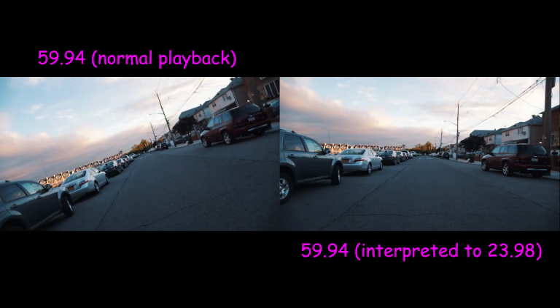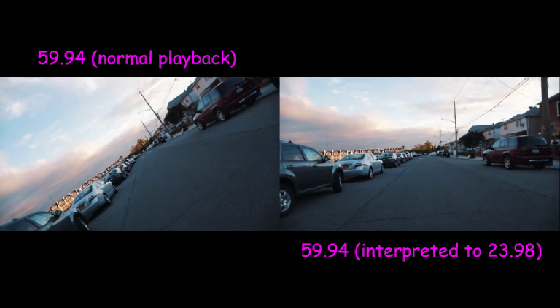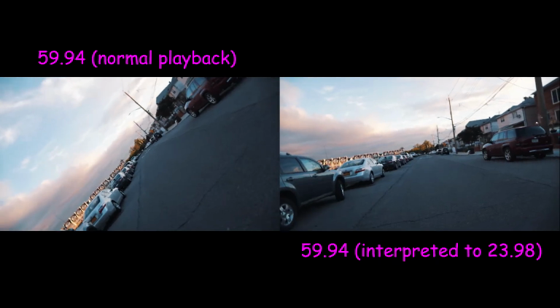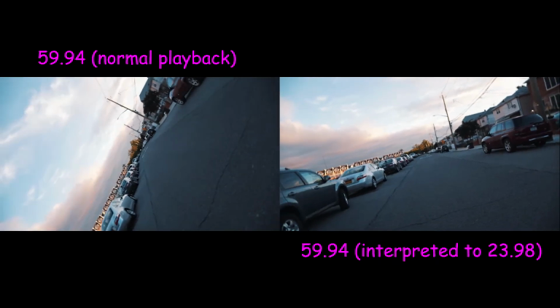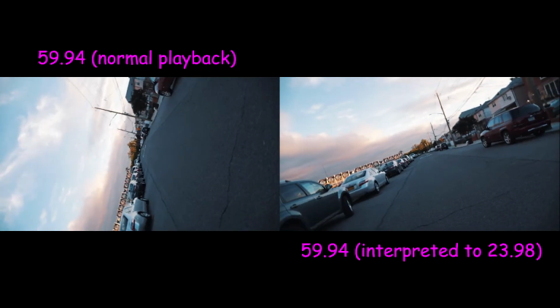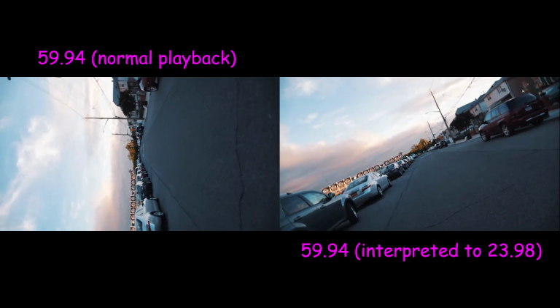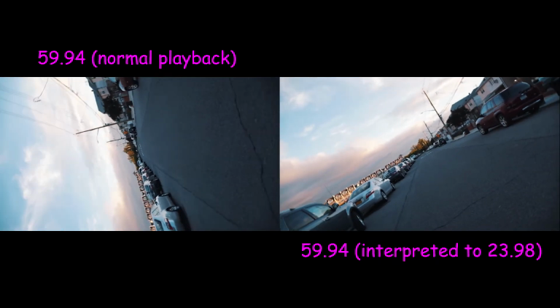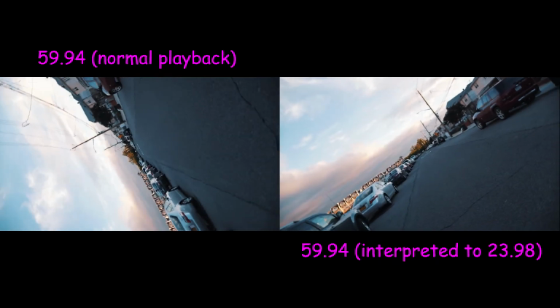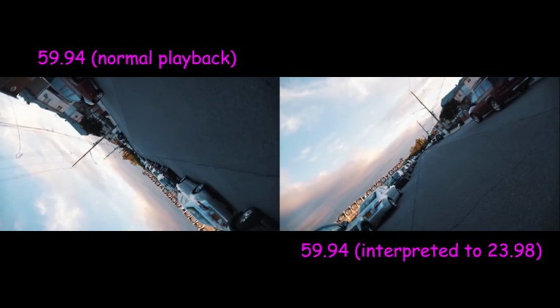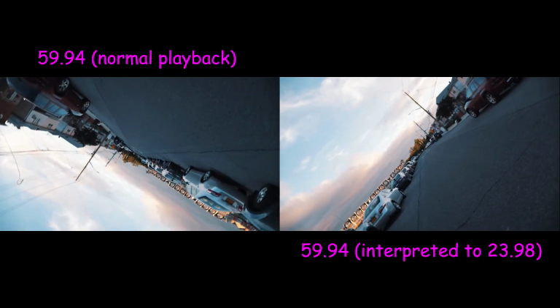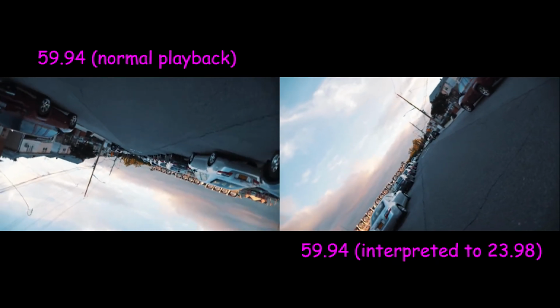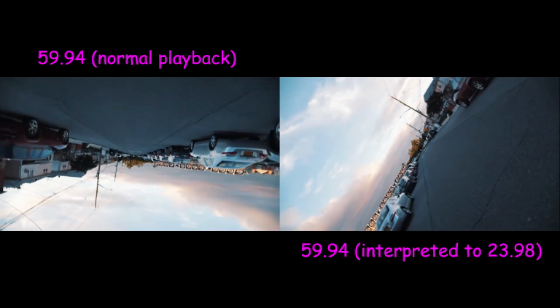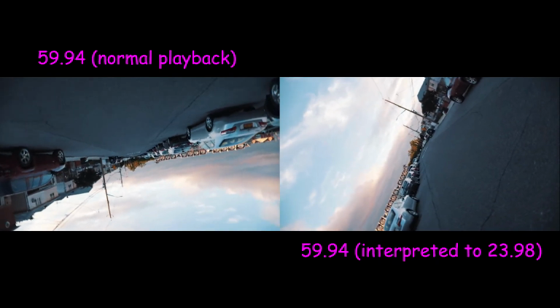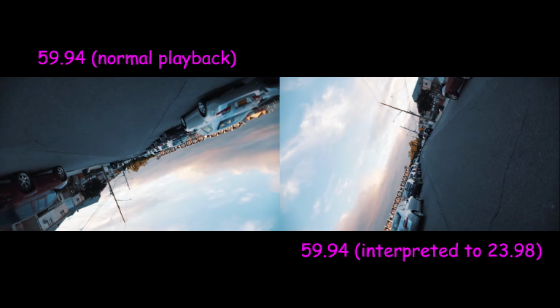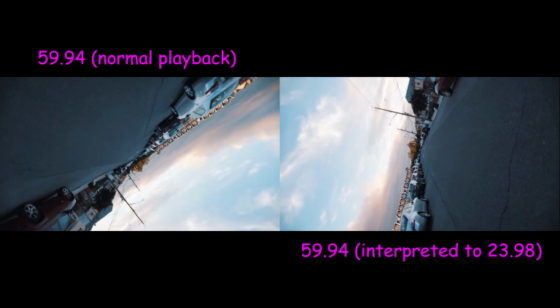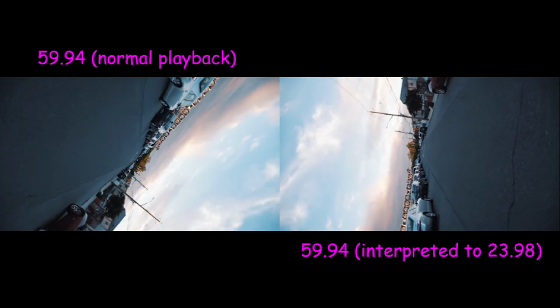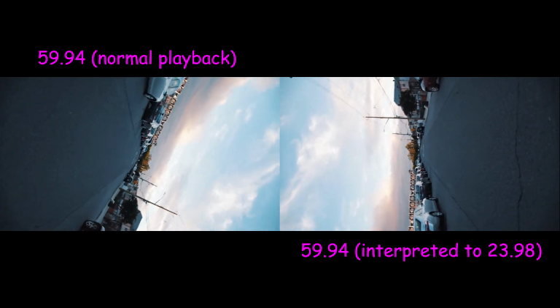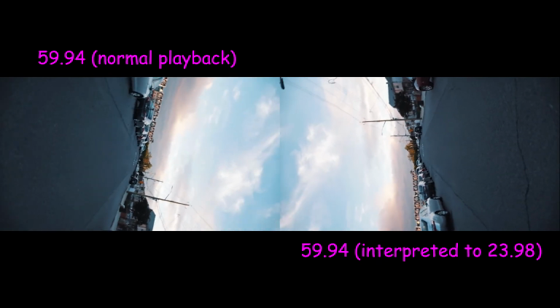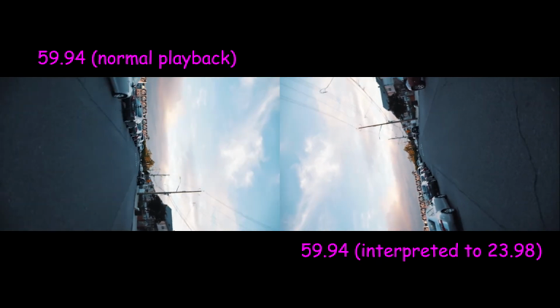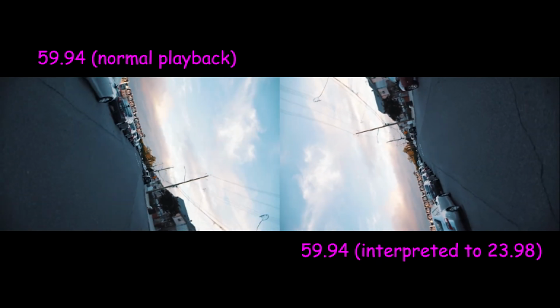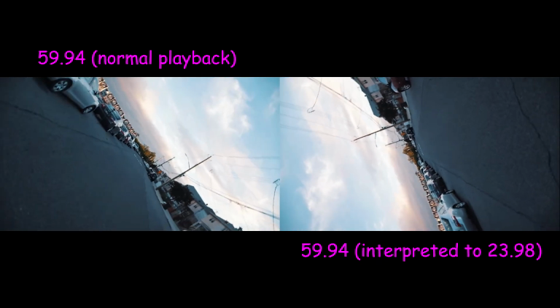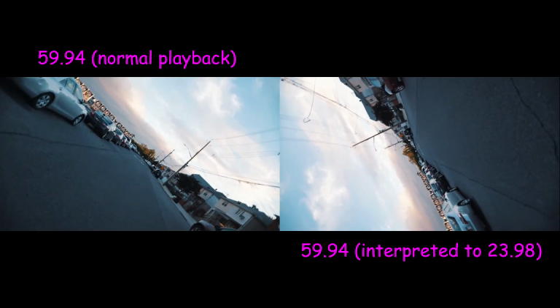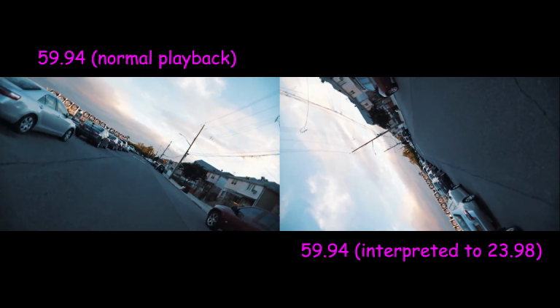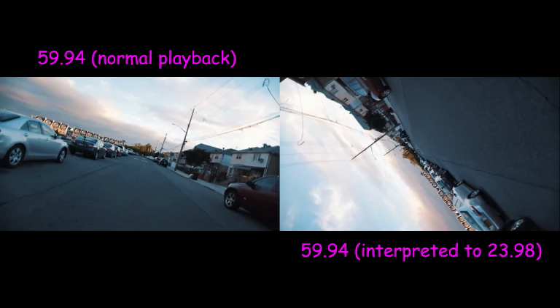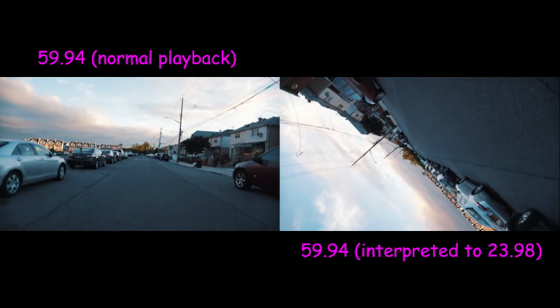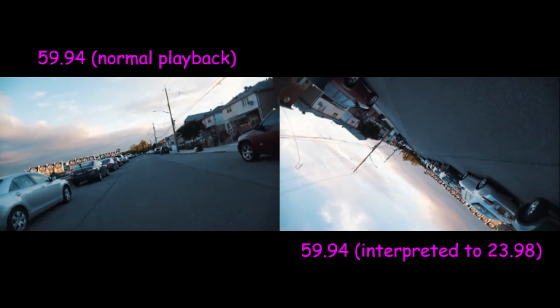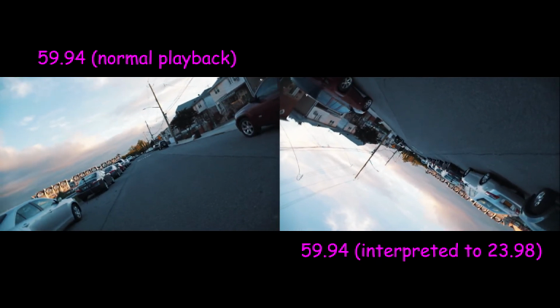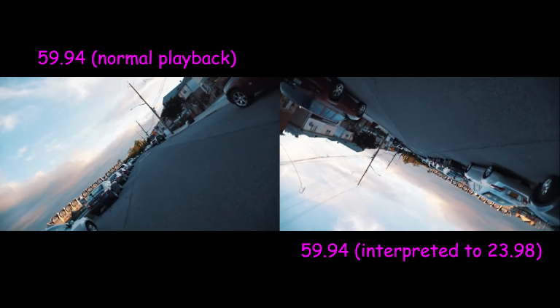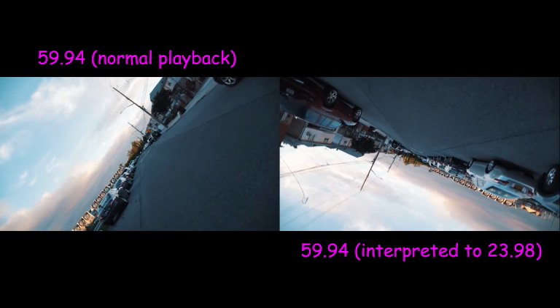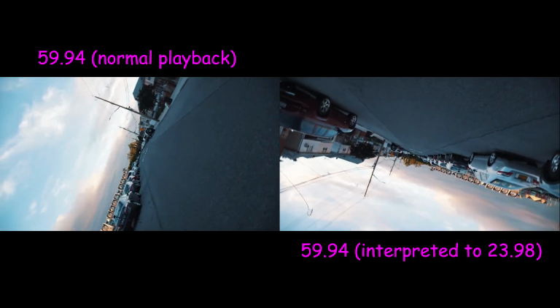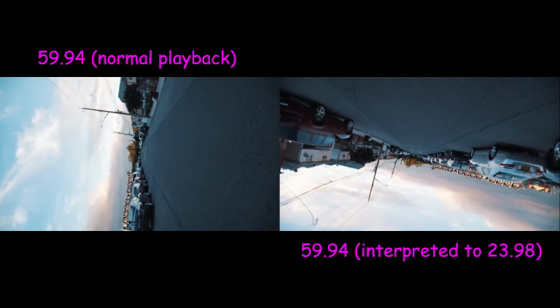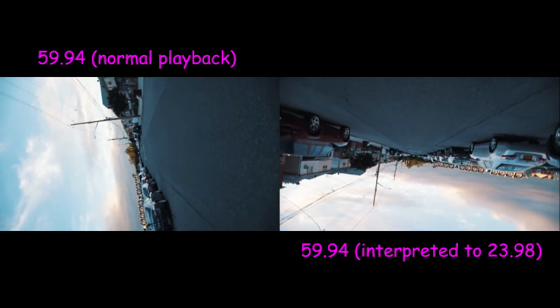Another tip: shoot in a higher frame rate so you can slow it down in post. This is going to help you smooth out any little jitters you might have while you're moving around.